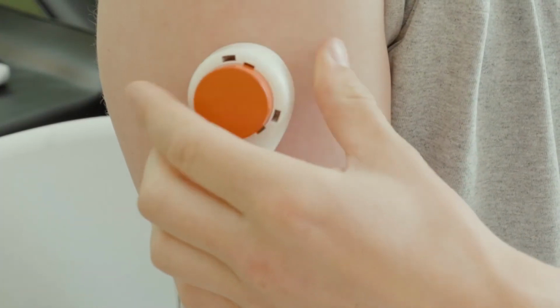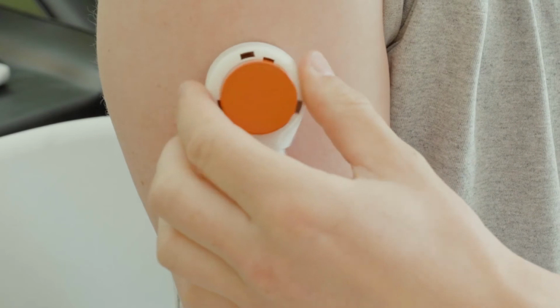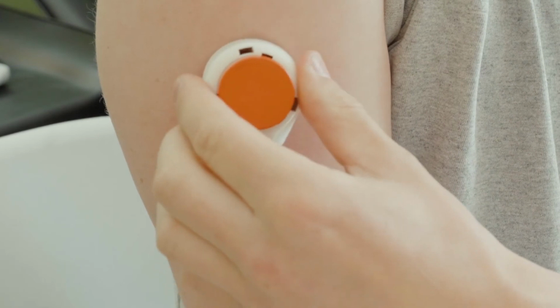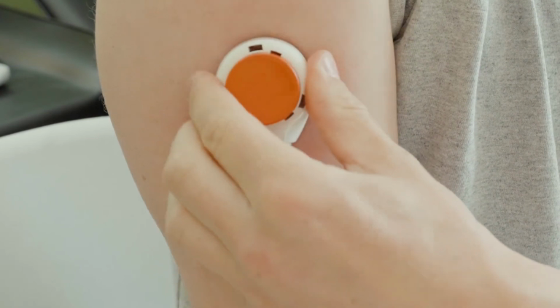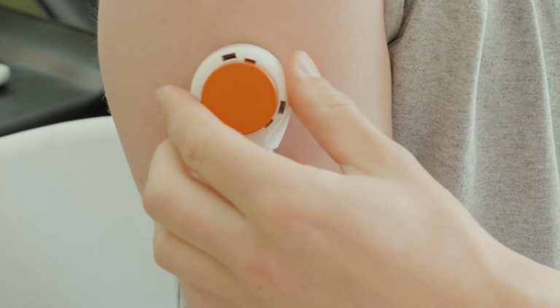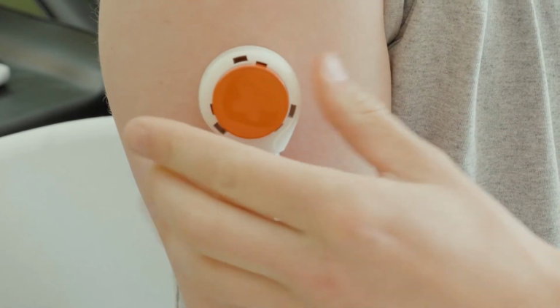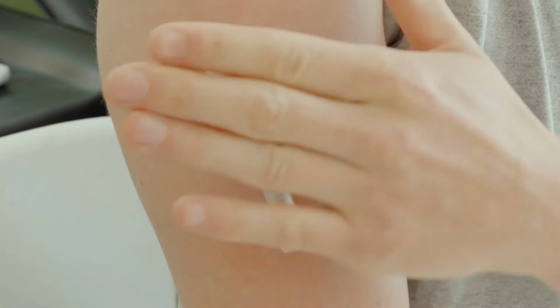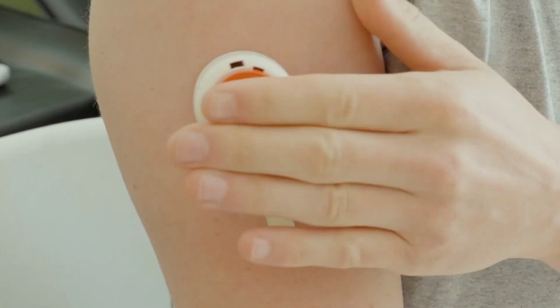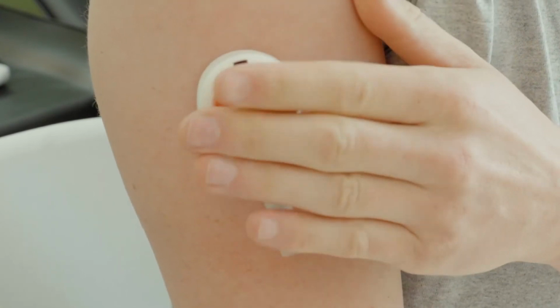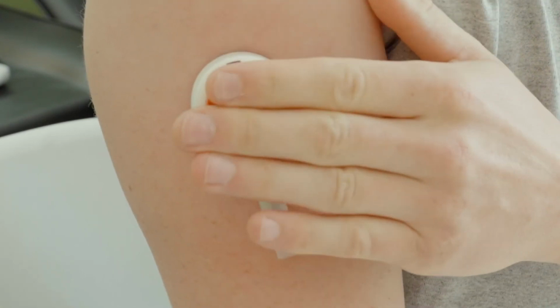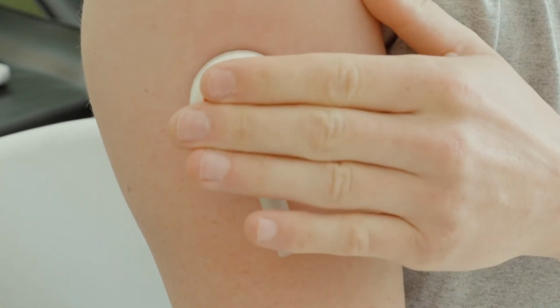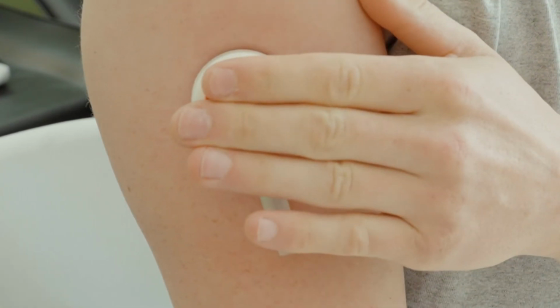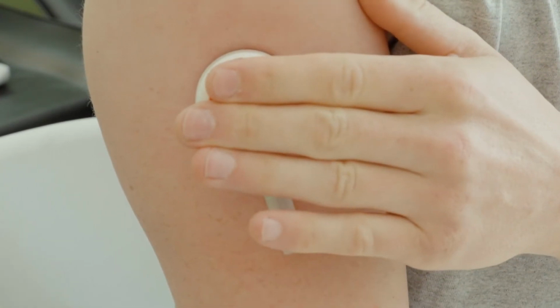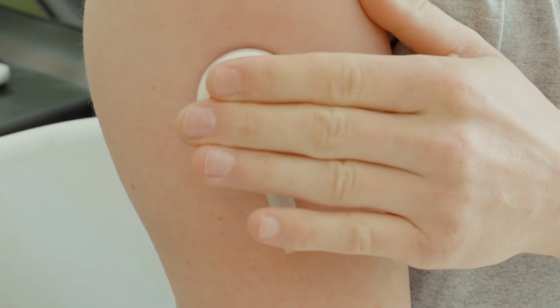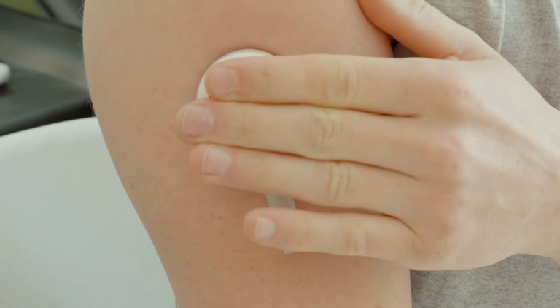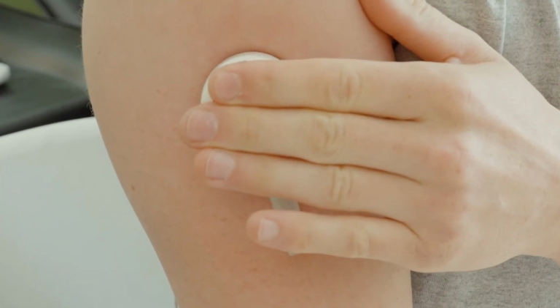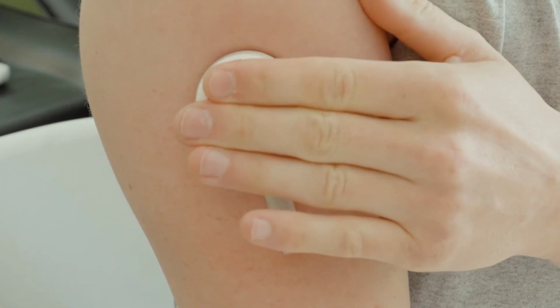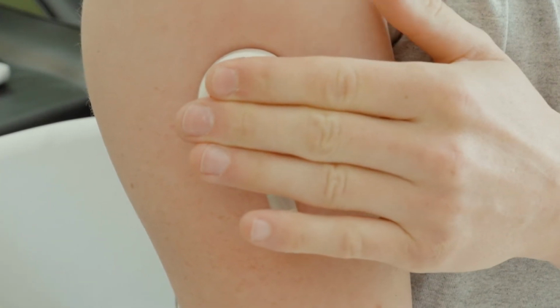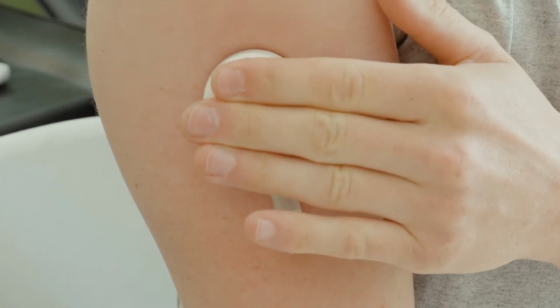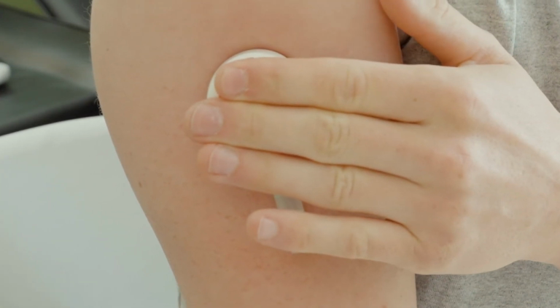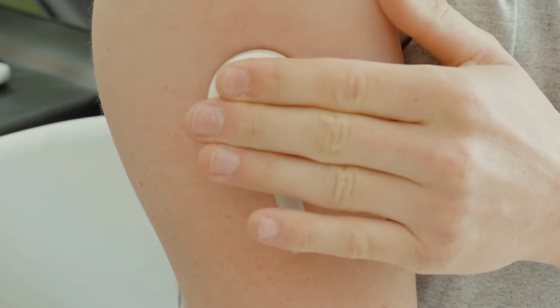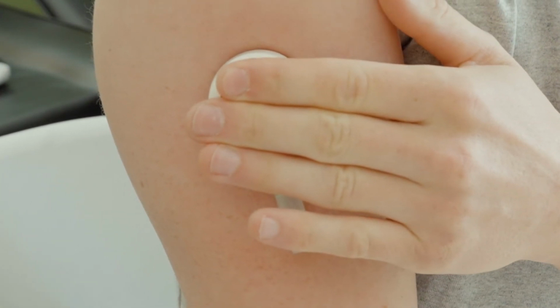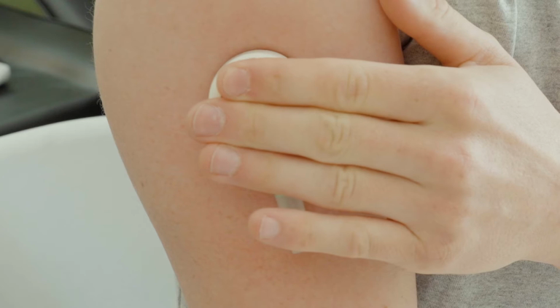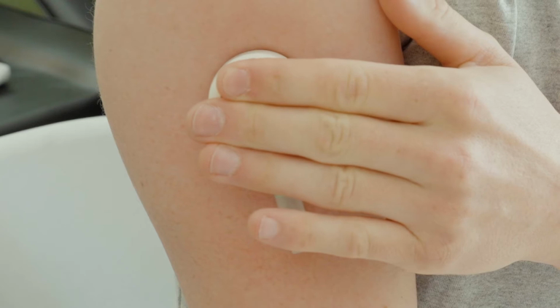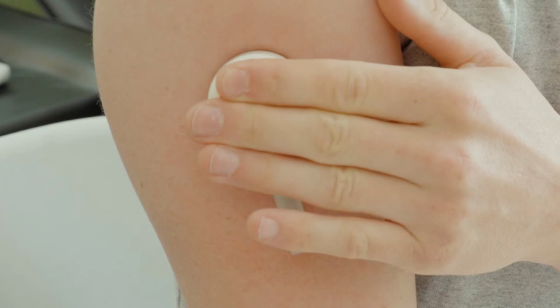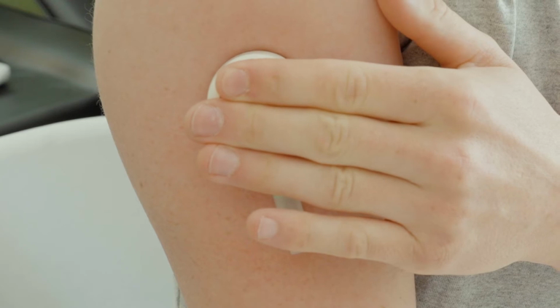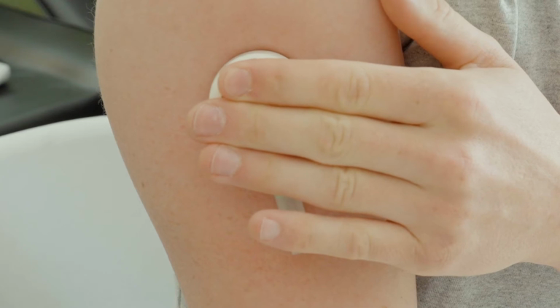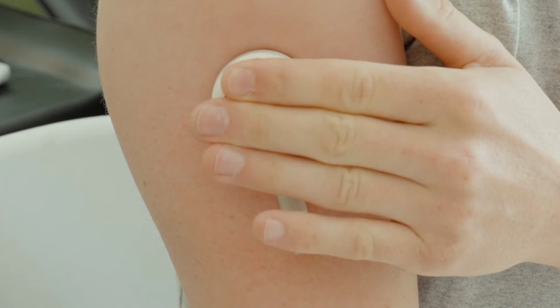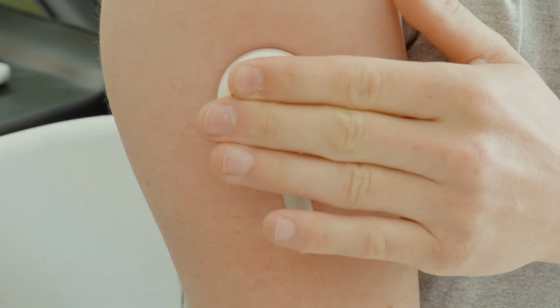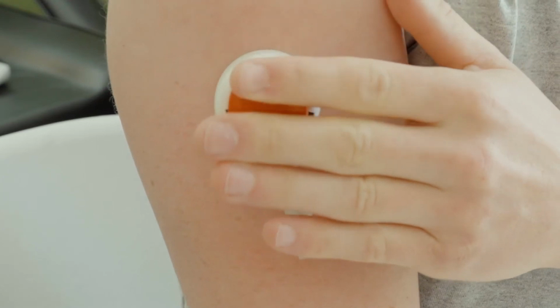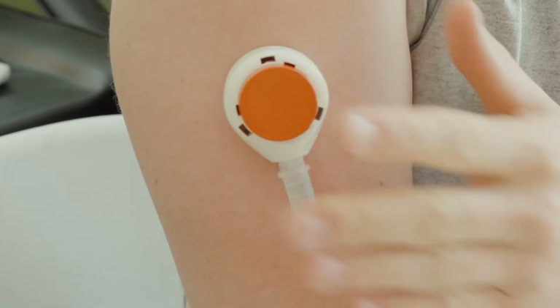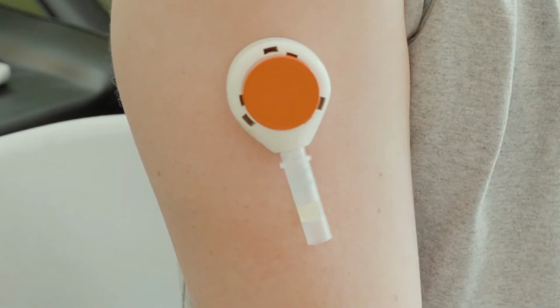Hang your arm straight down at the side. Press the button all the way down. Wait for two seconds and release.